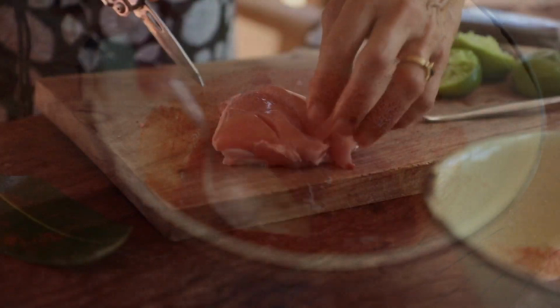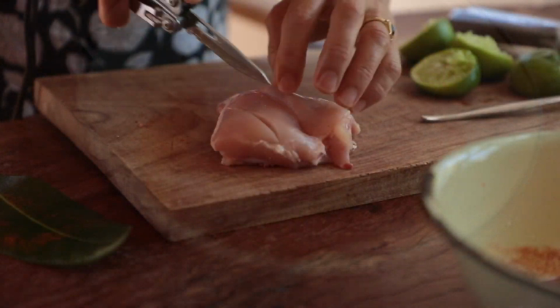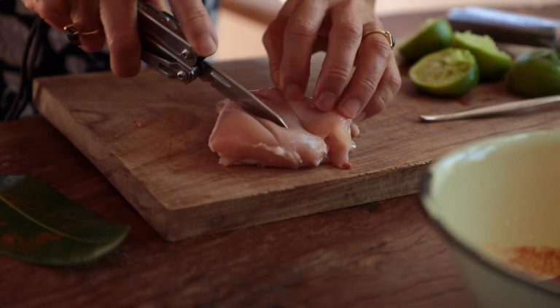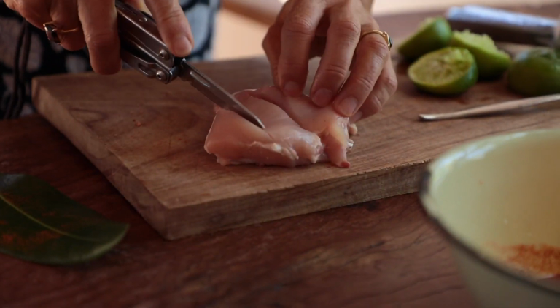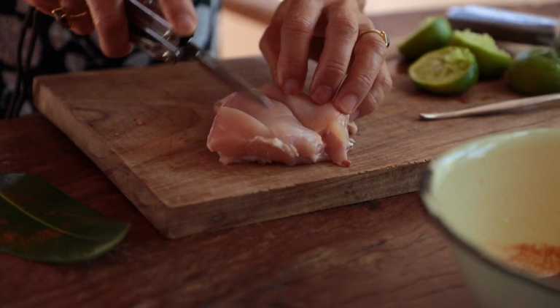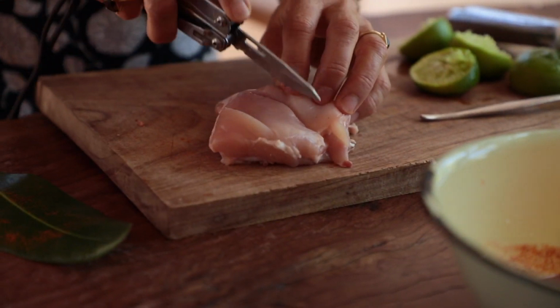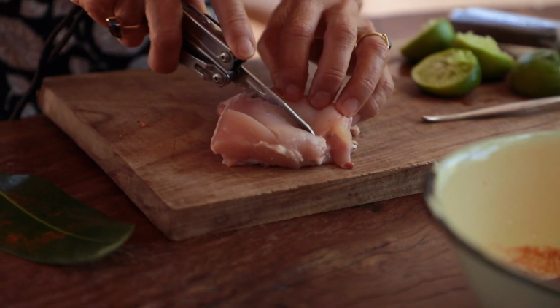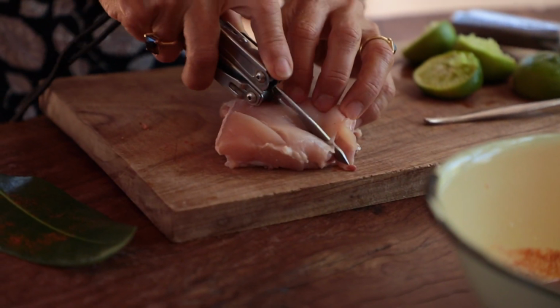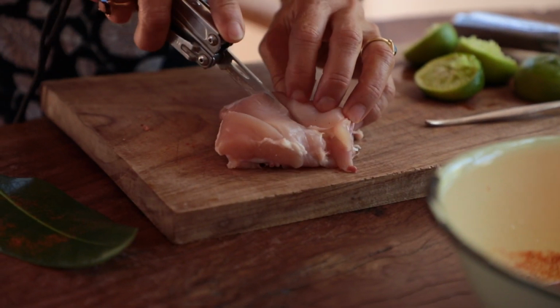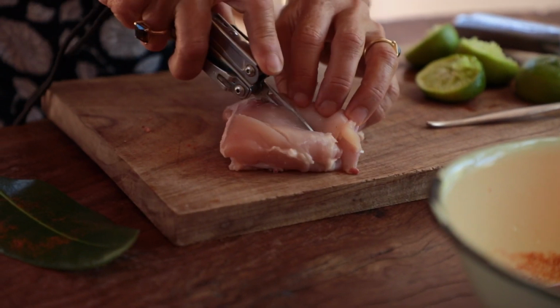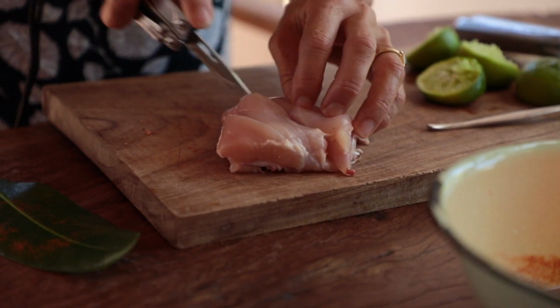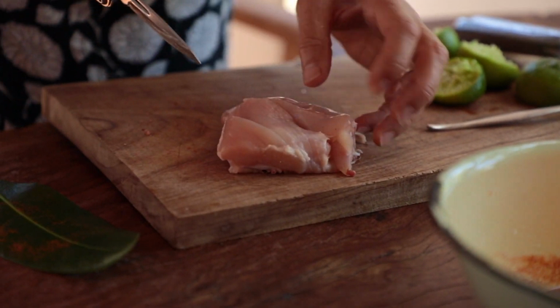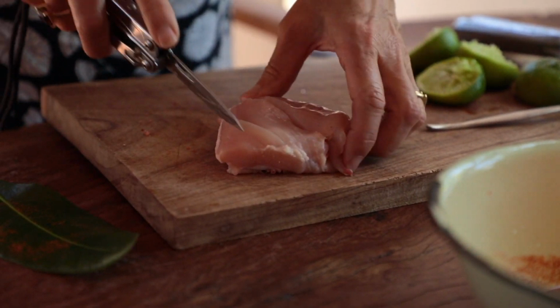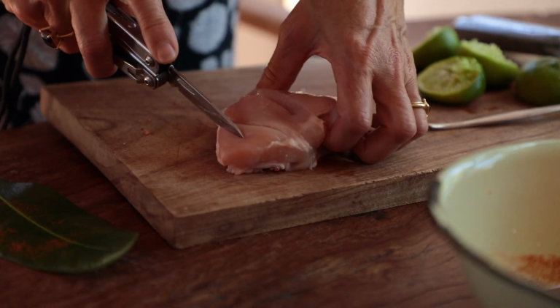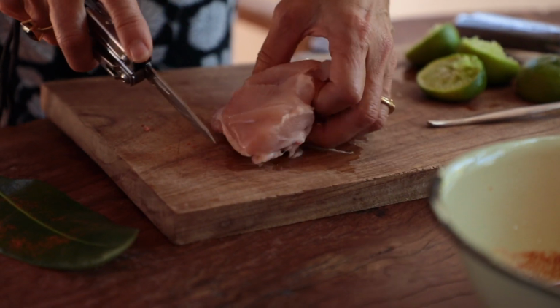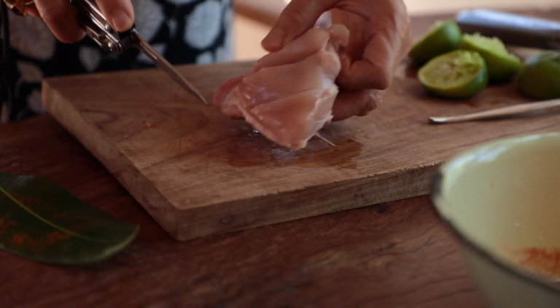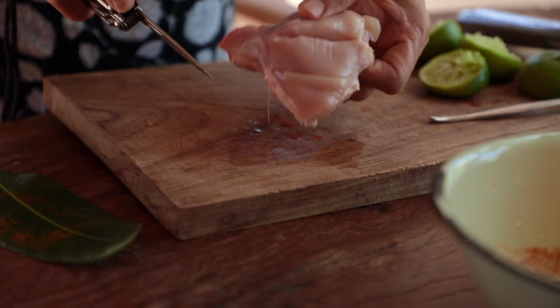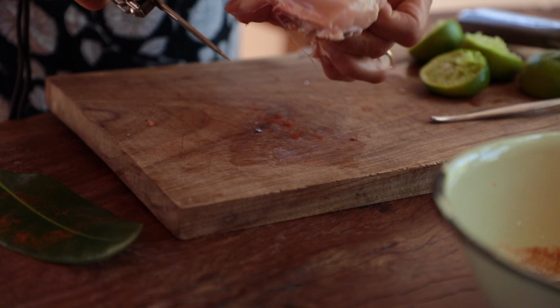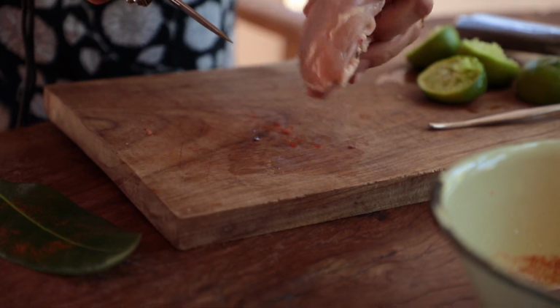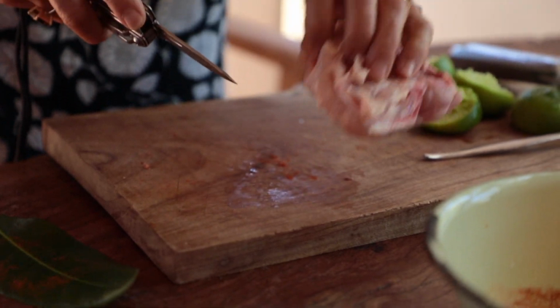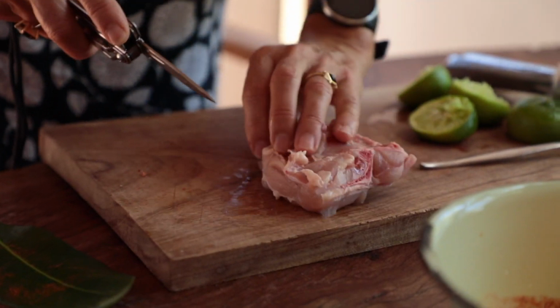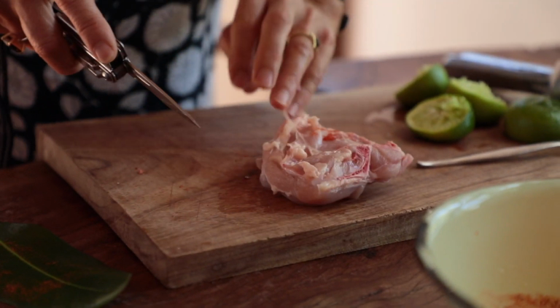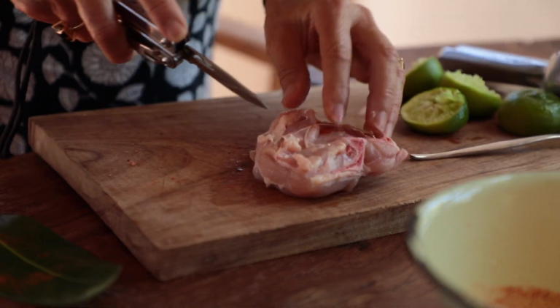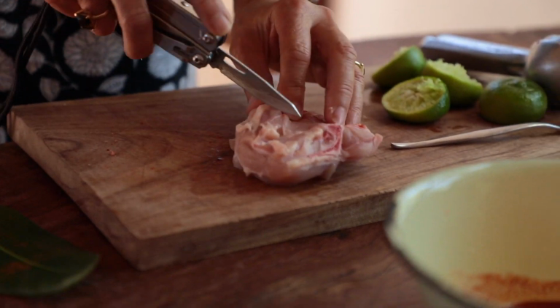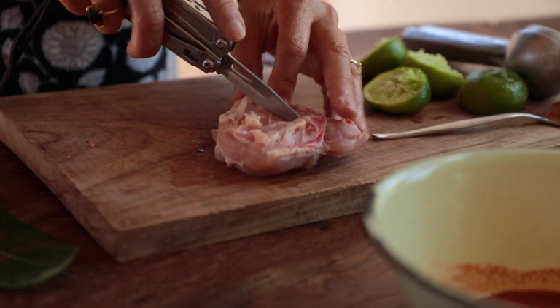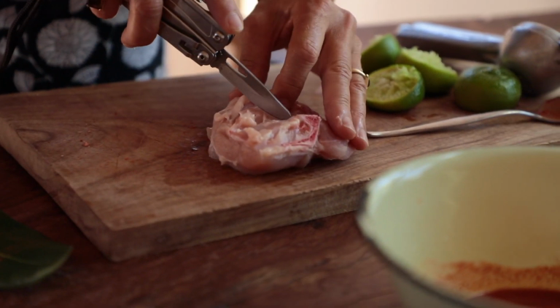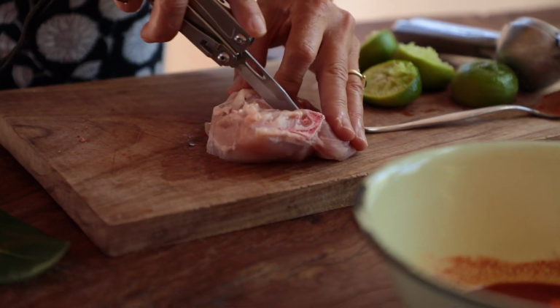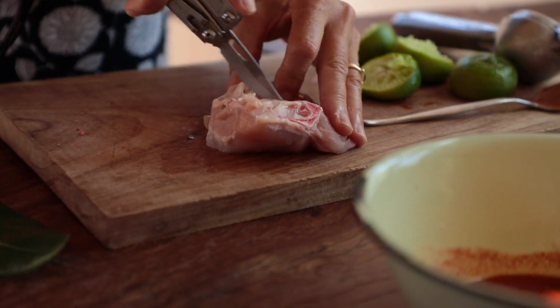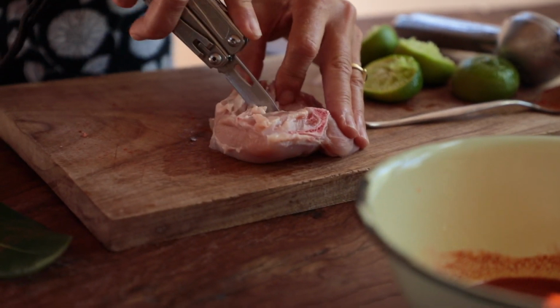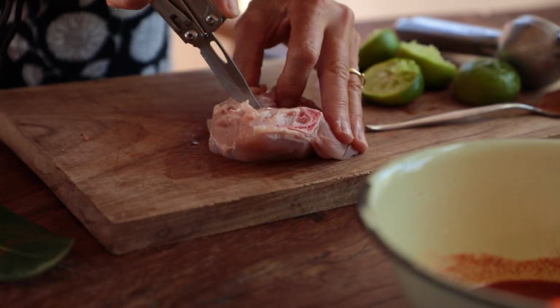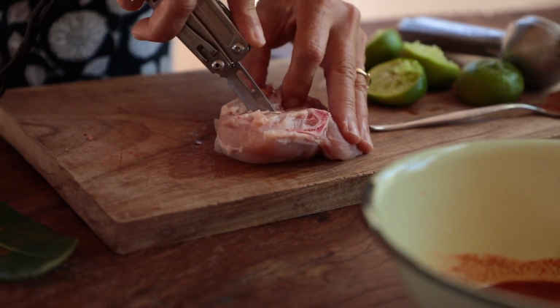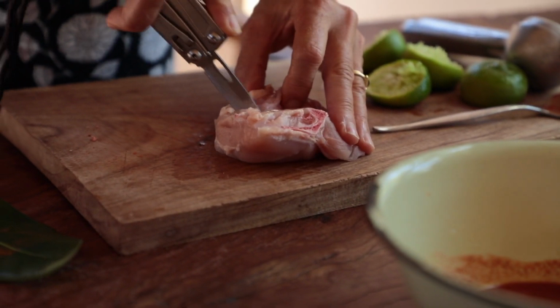Why are you doing a little bit more than scoring? And I'll maybe even do one here at the back.